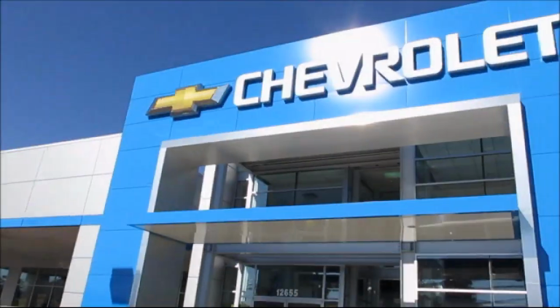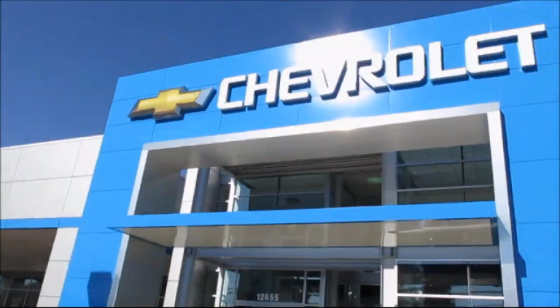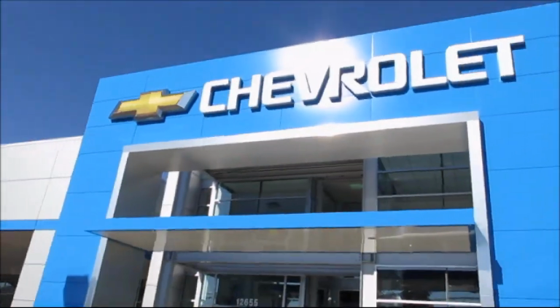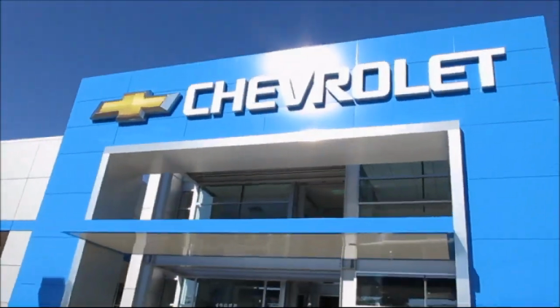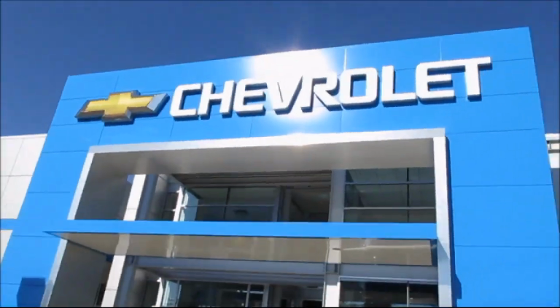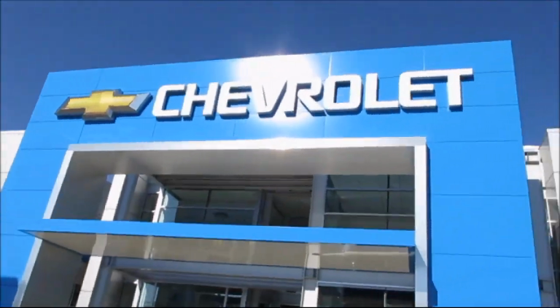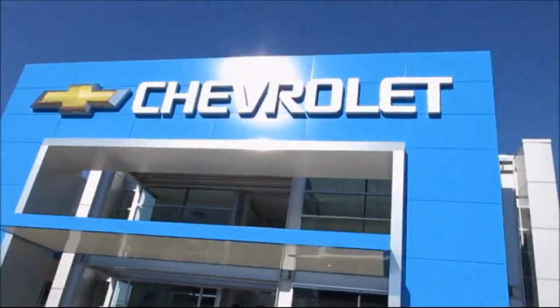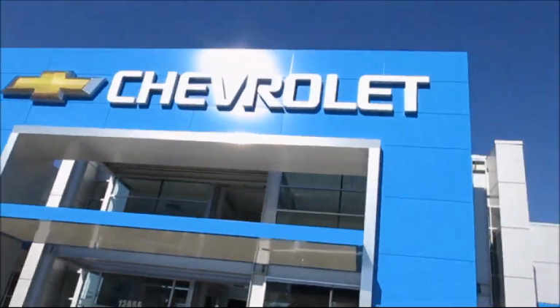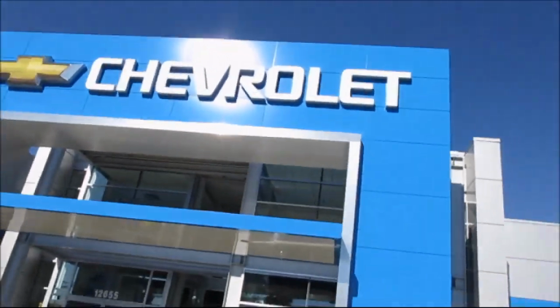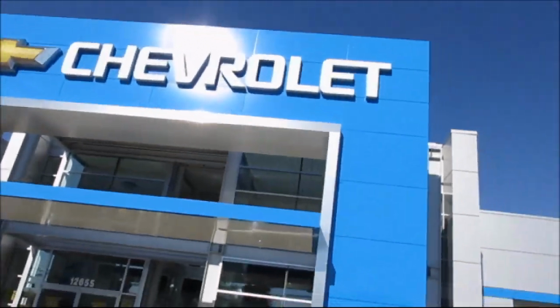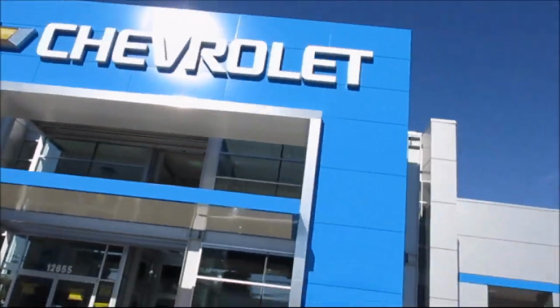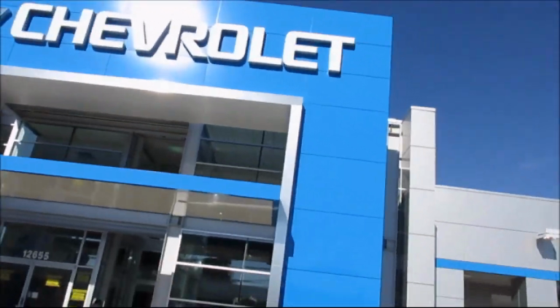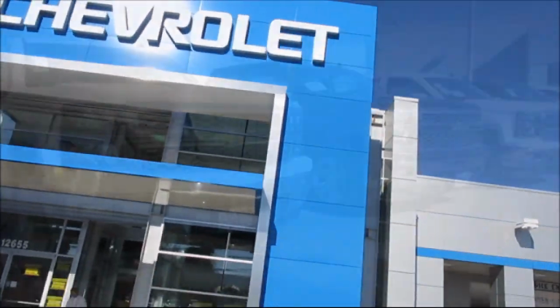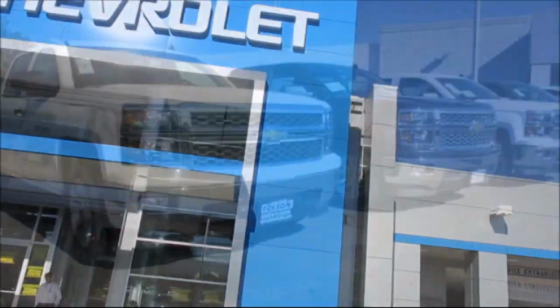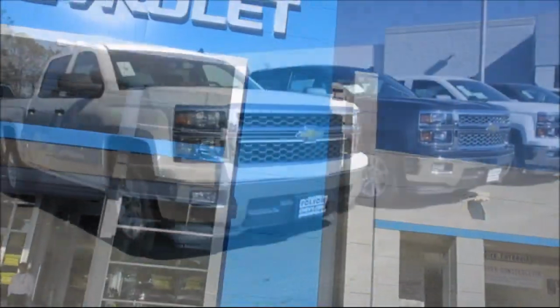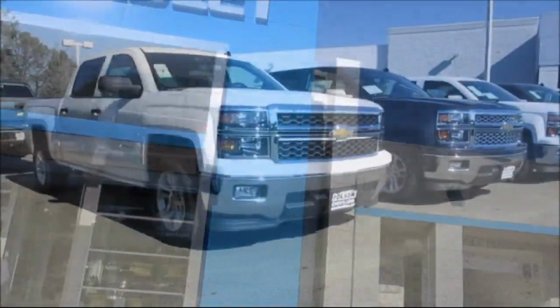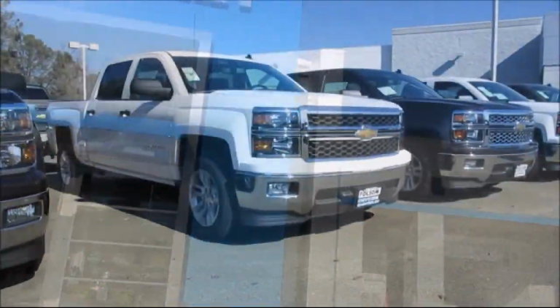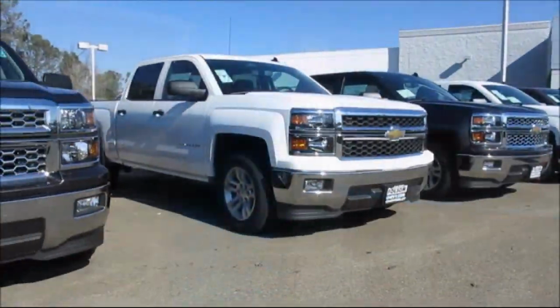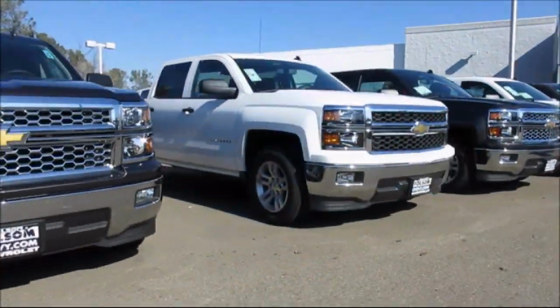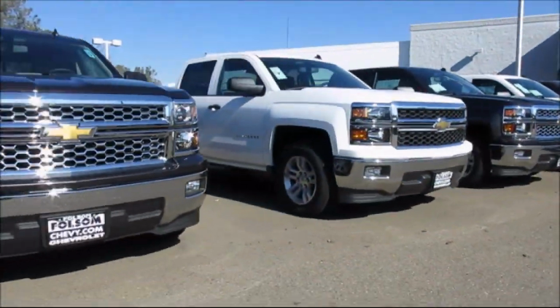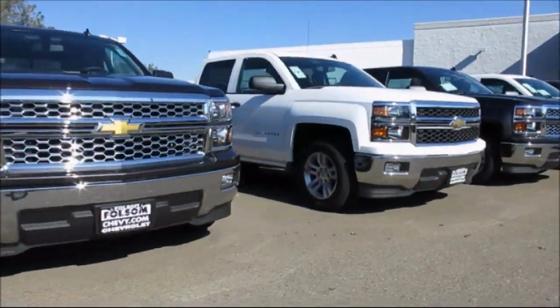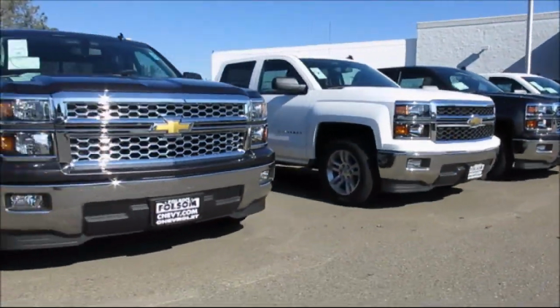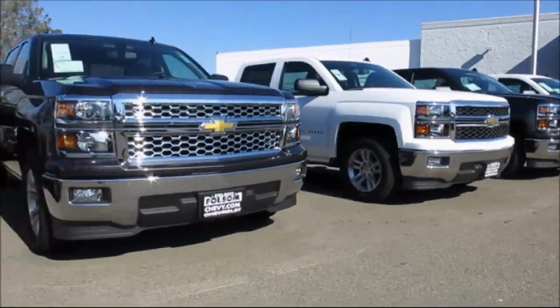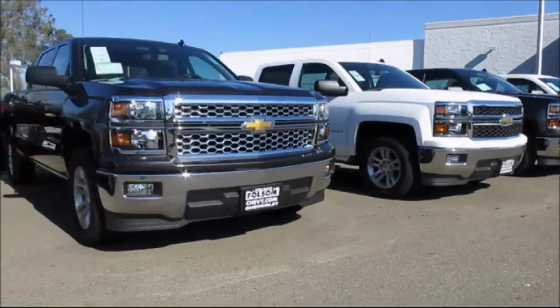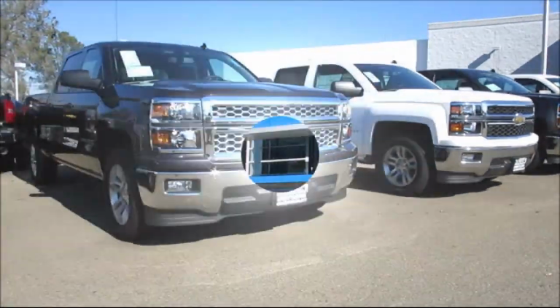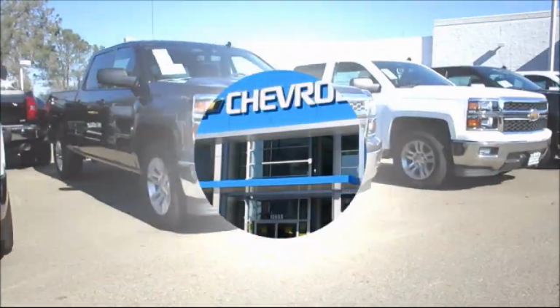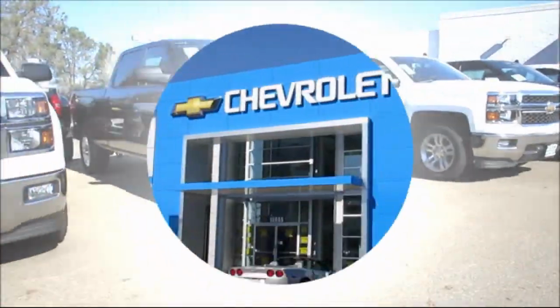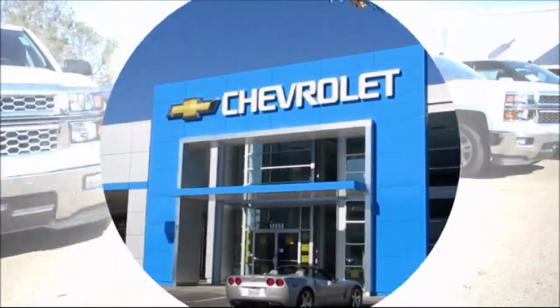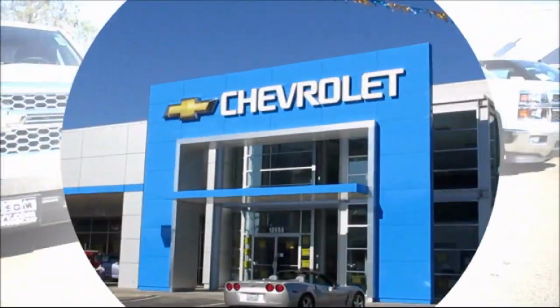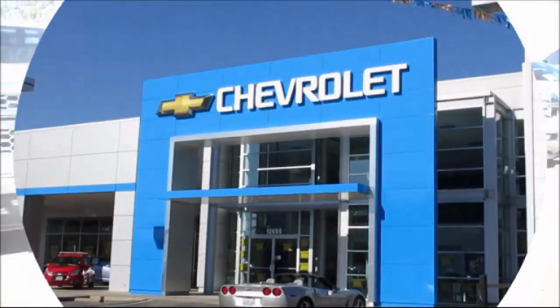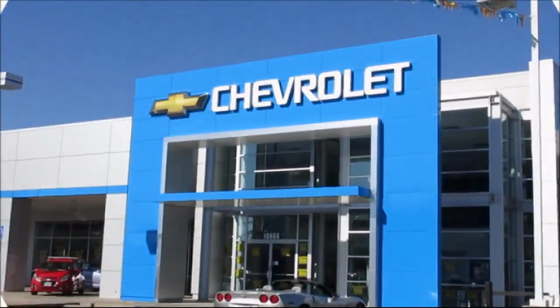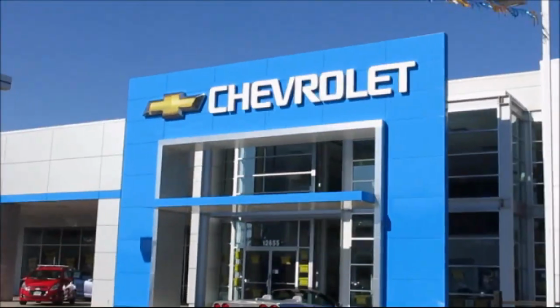When it comes to pre-owned cars, trucks, and SUVs, the best place to buy is here at Olson Chevrolet.